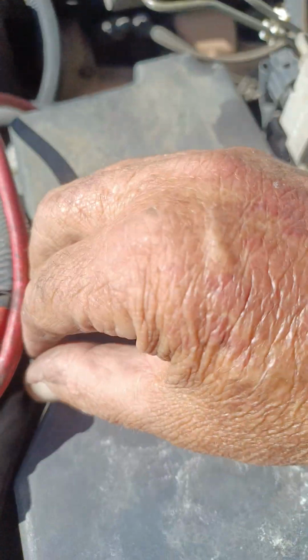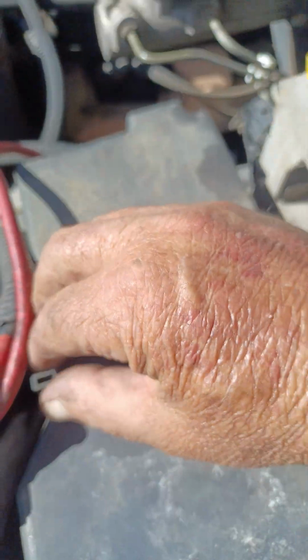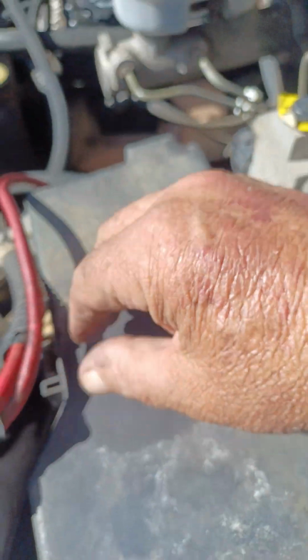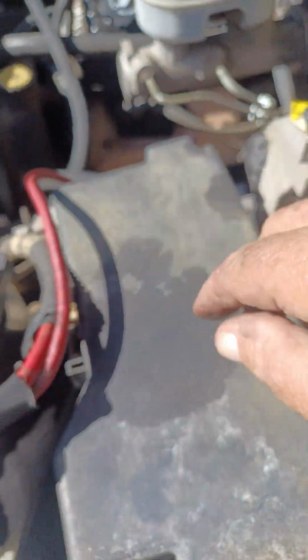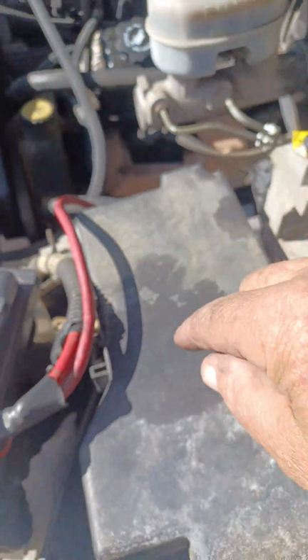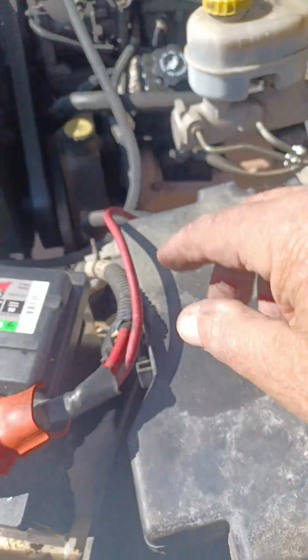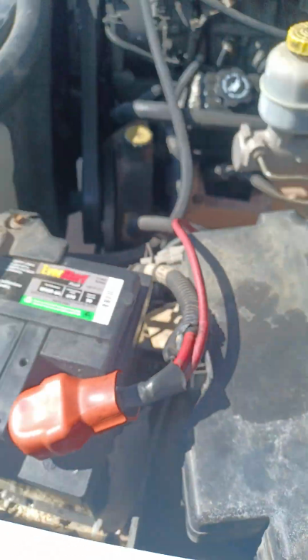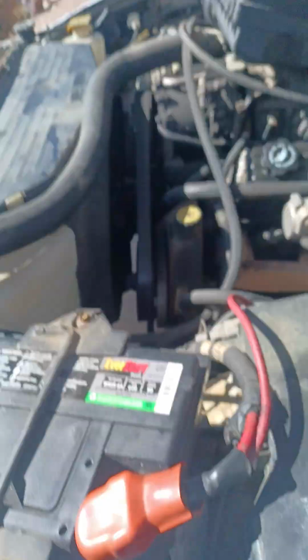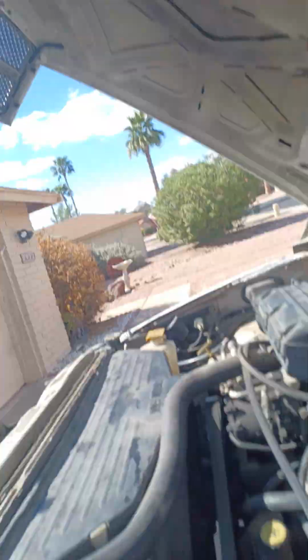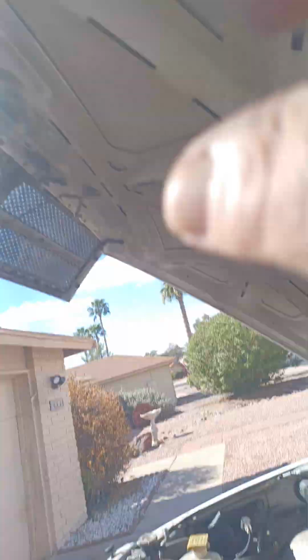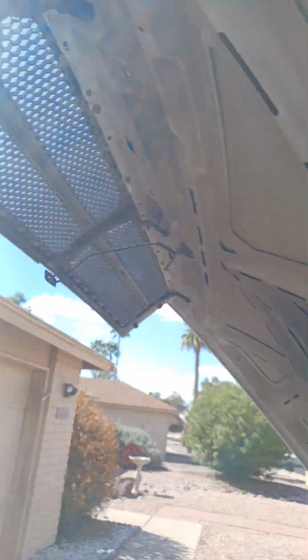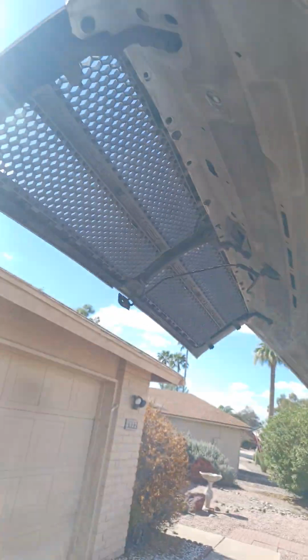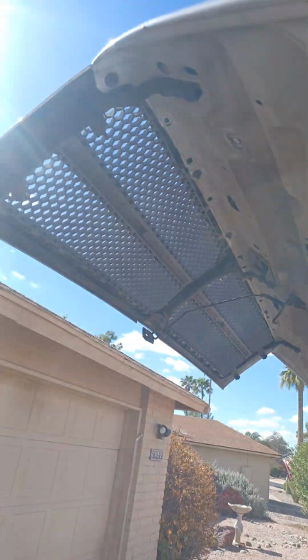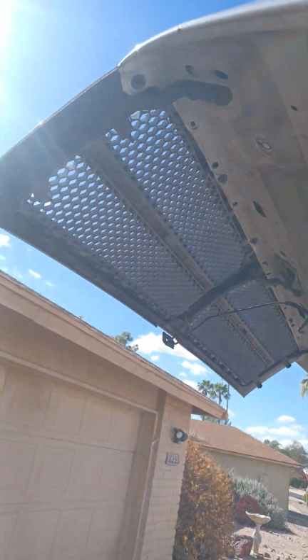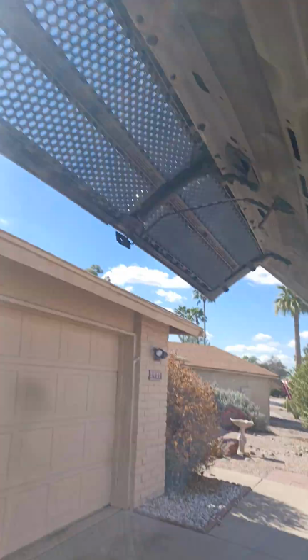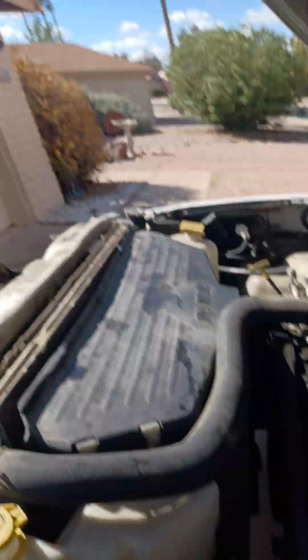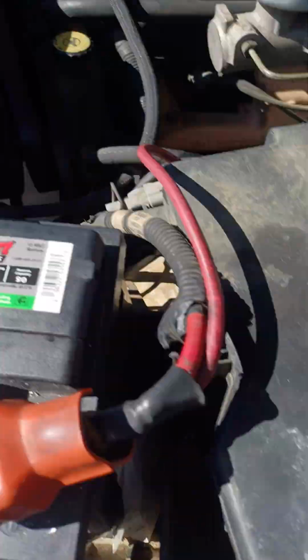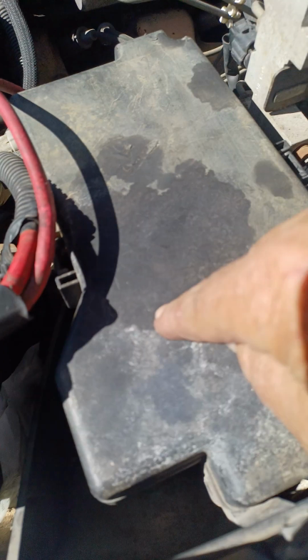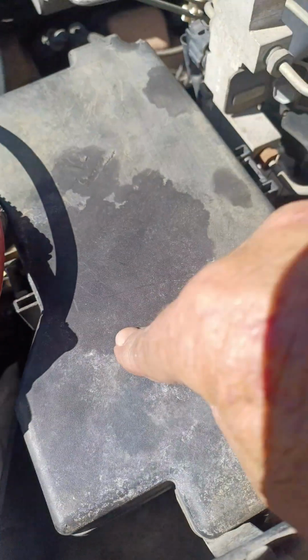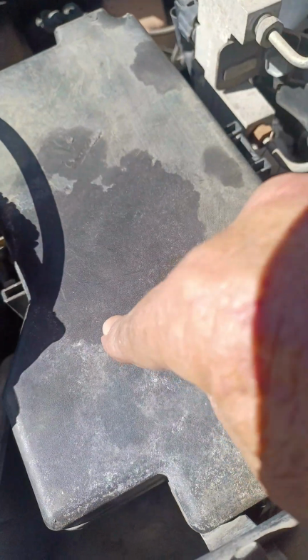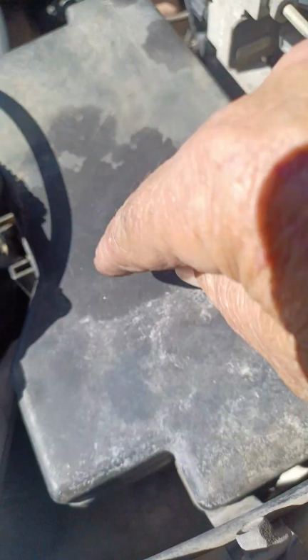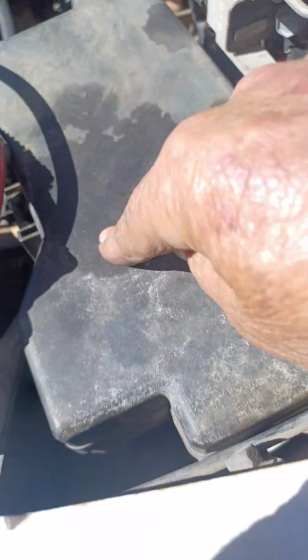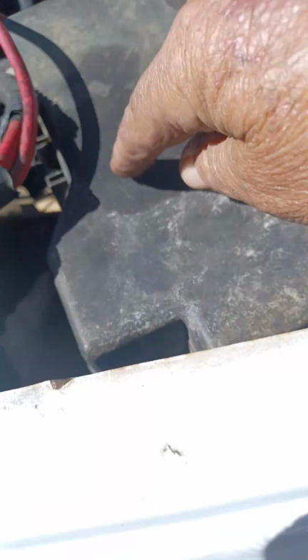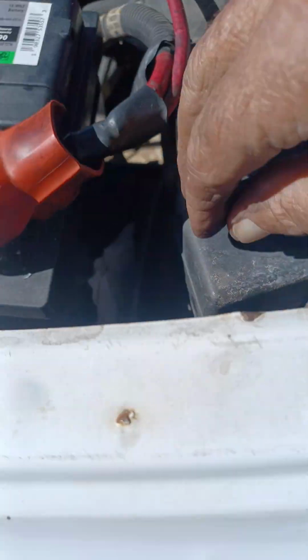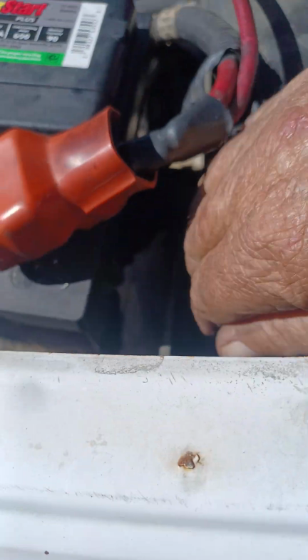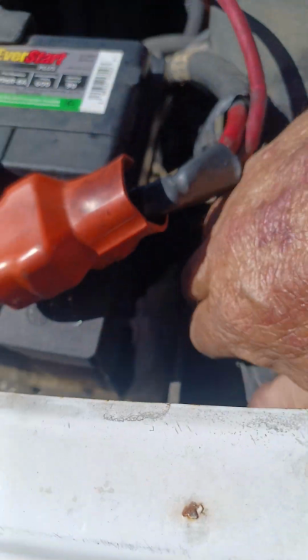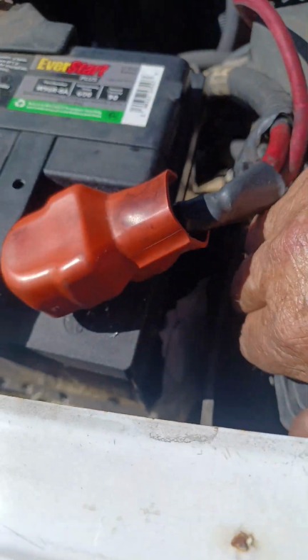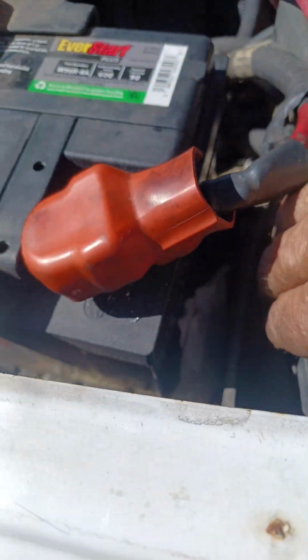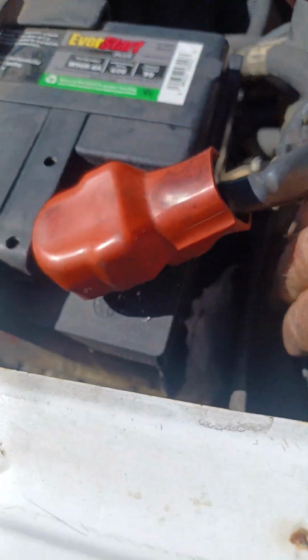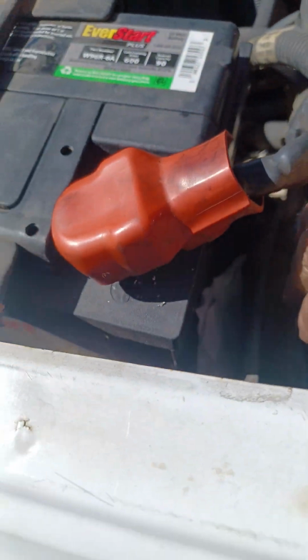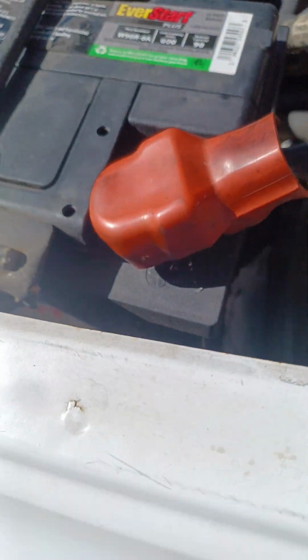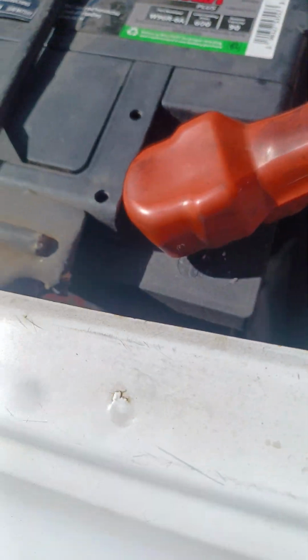What you're going to do is pop the hood and remove this fuse box cover.